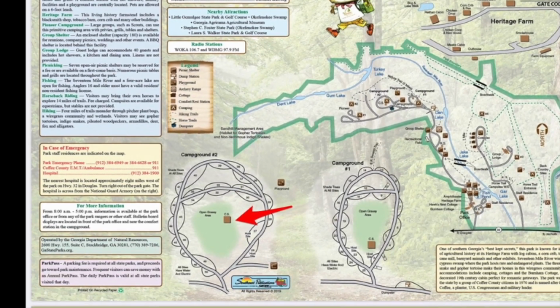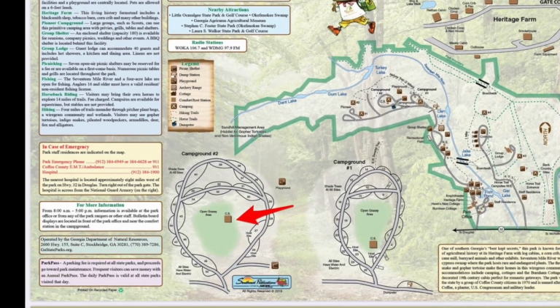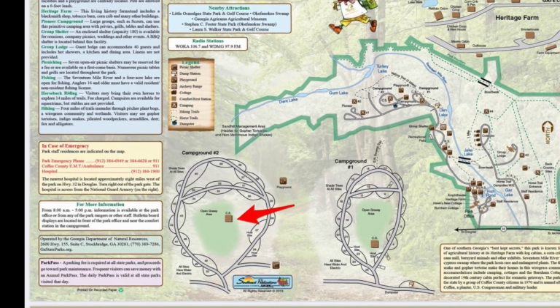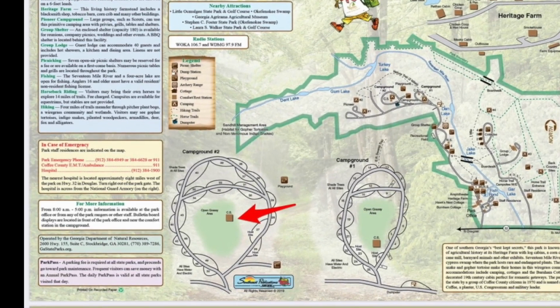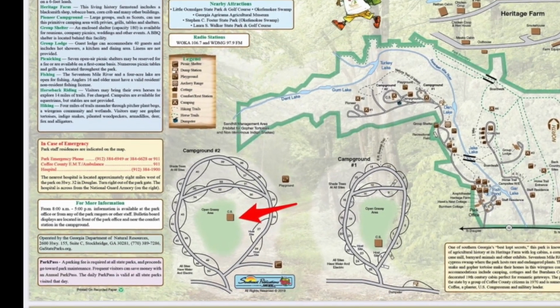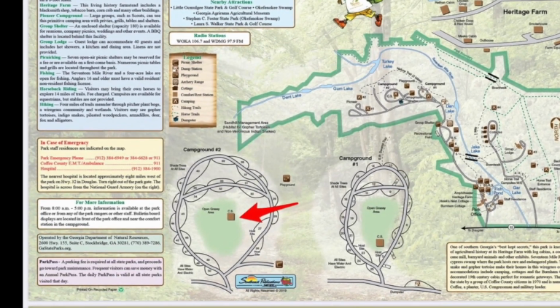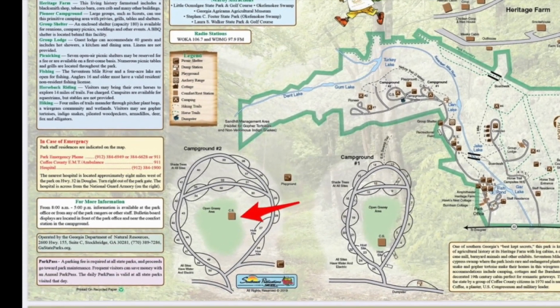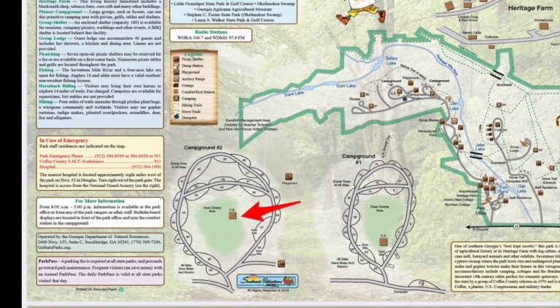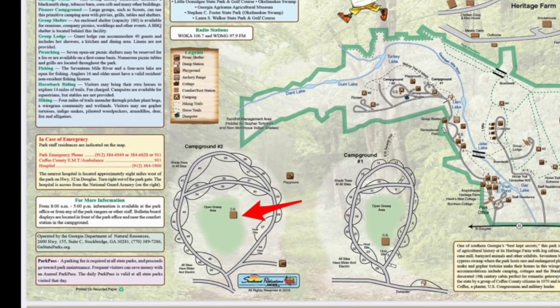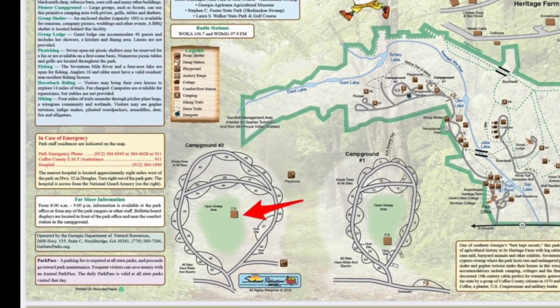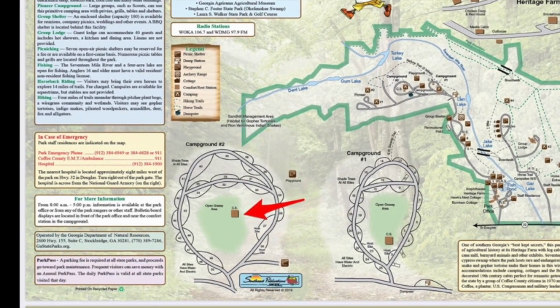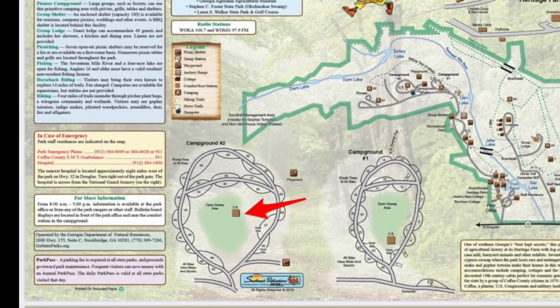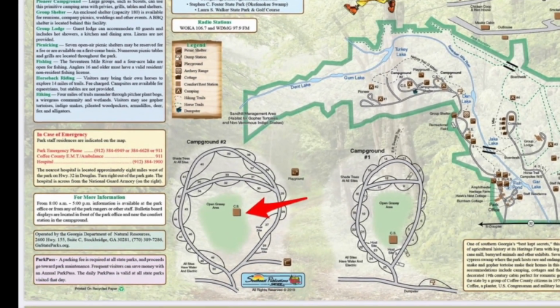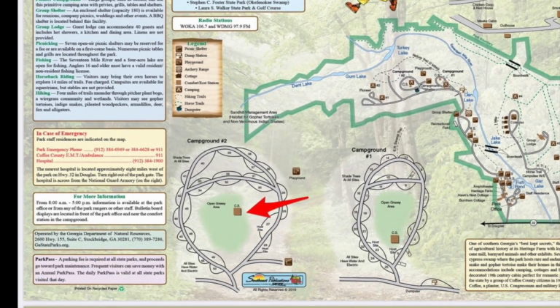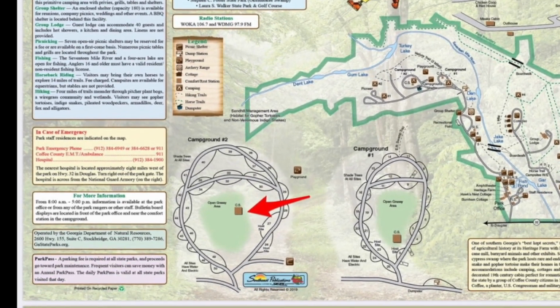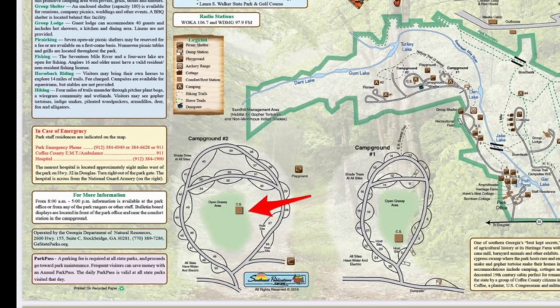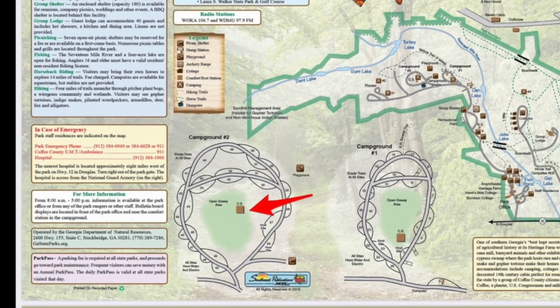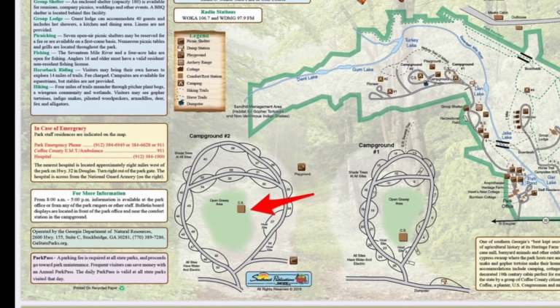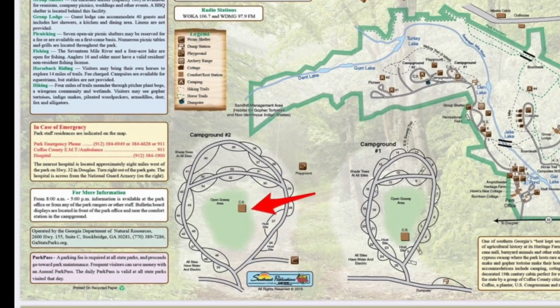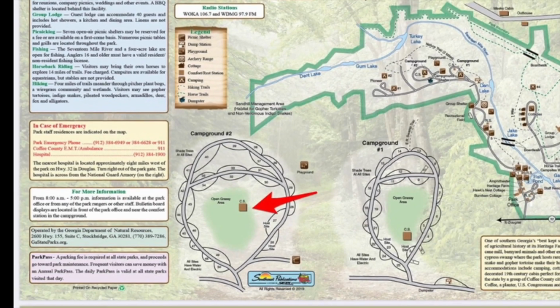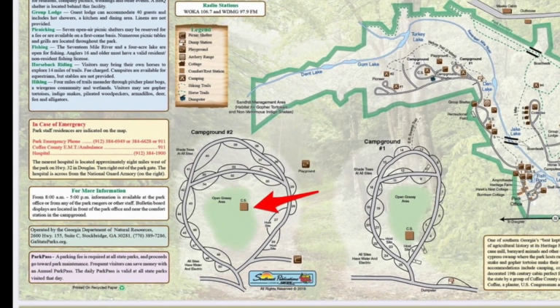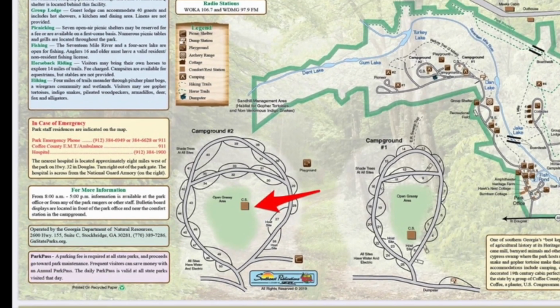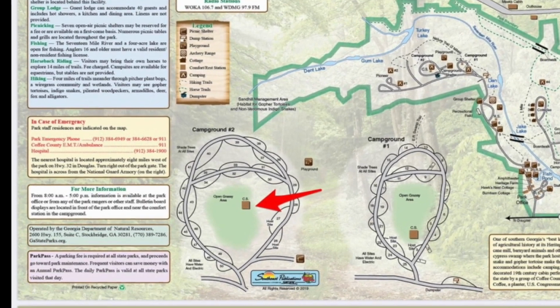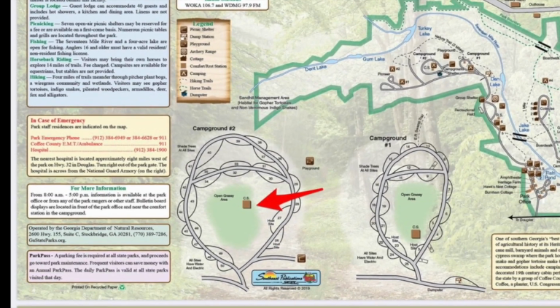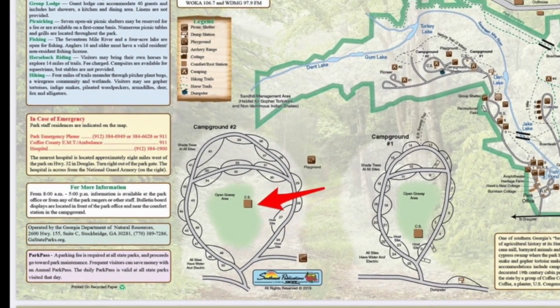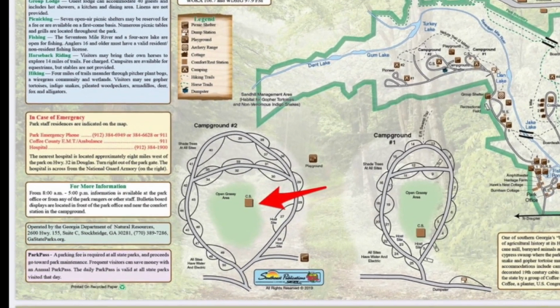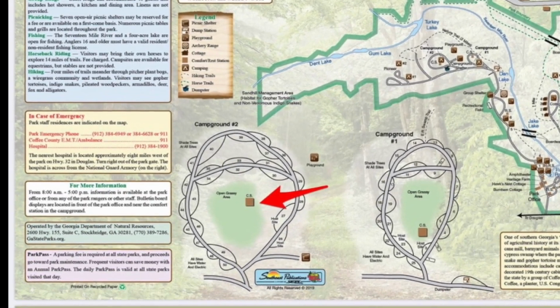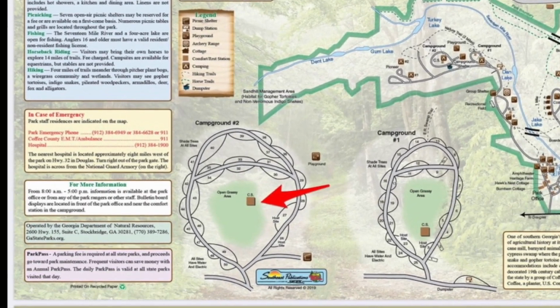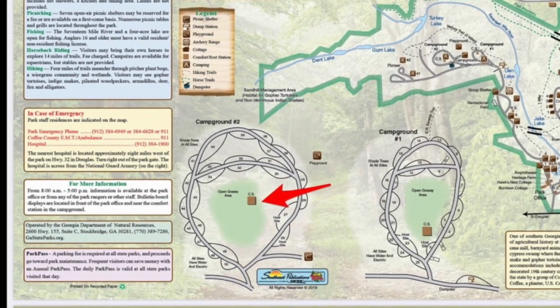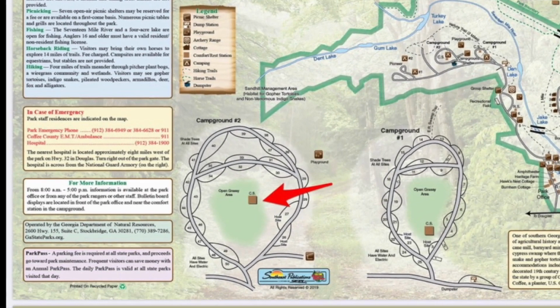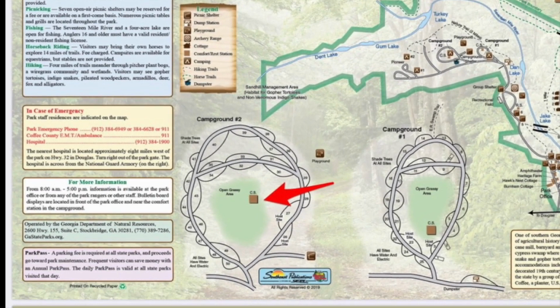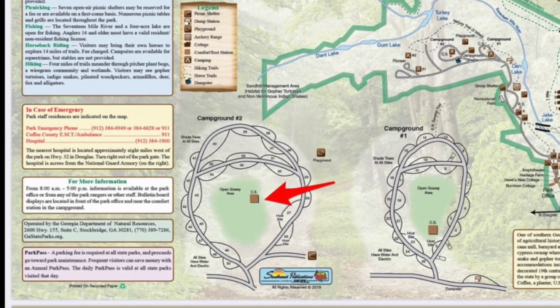It's a full-service restroom facility with running water, hot showers, flush toilets, and laundry facilities.